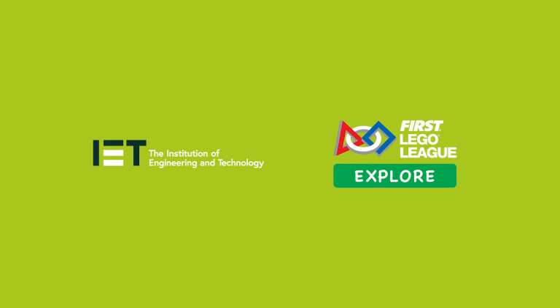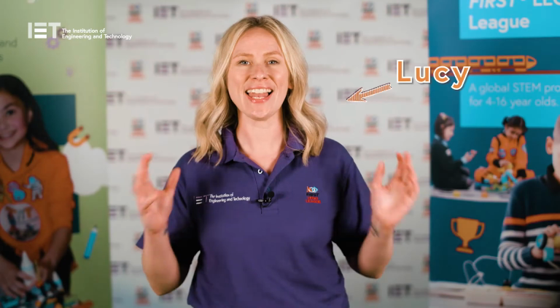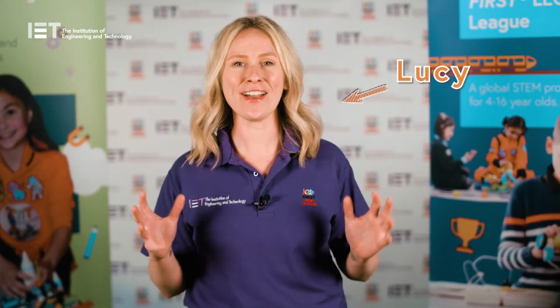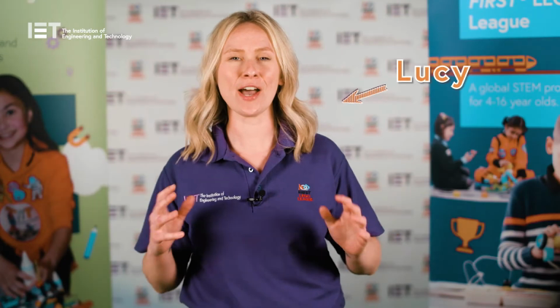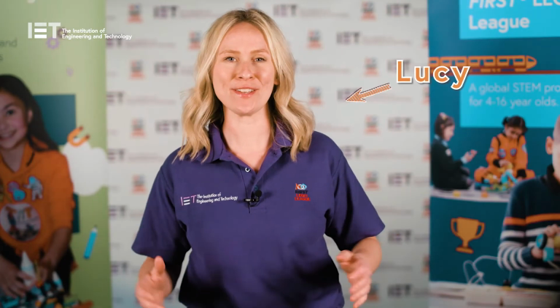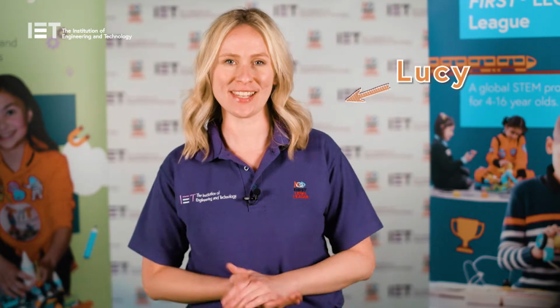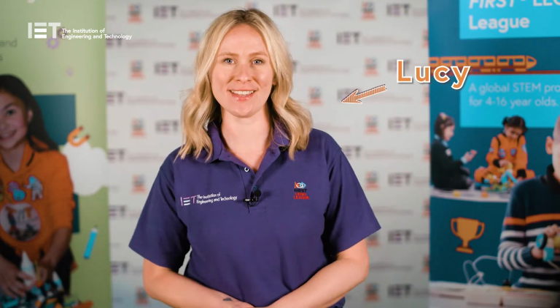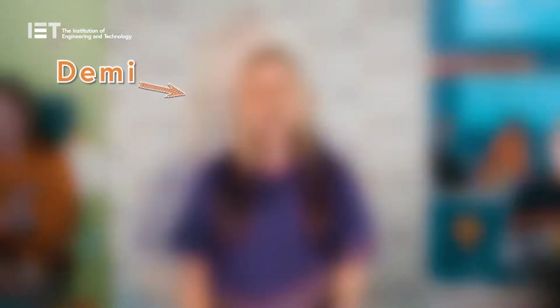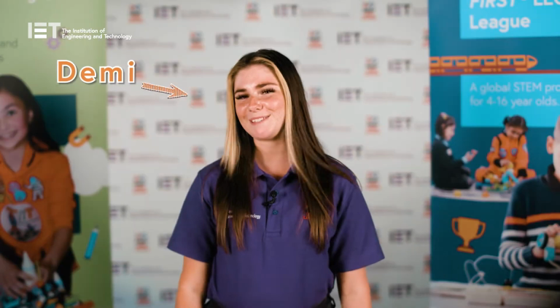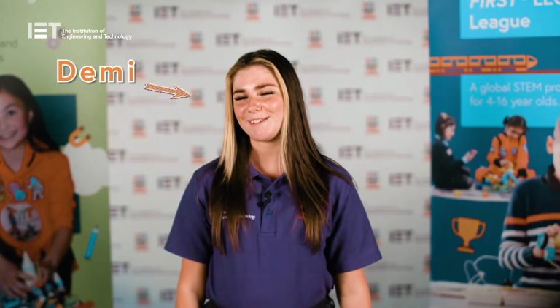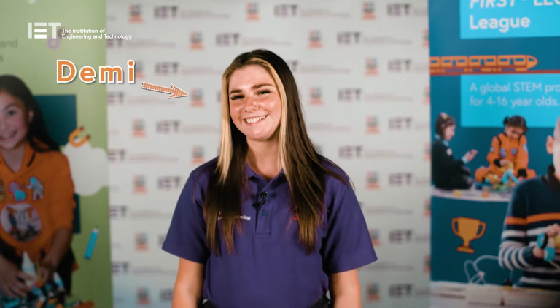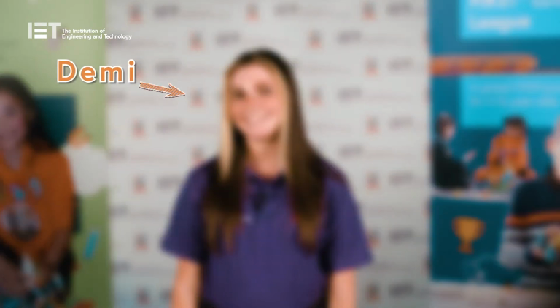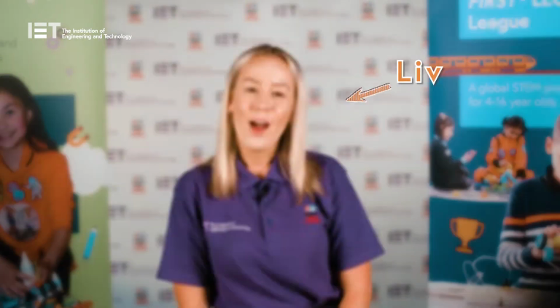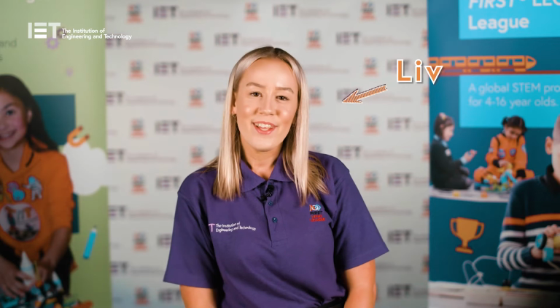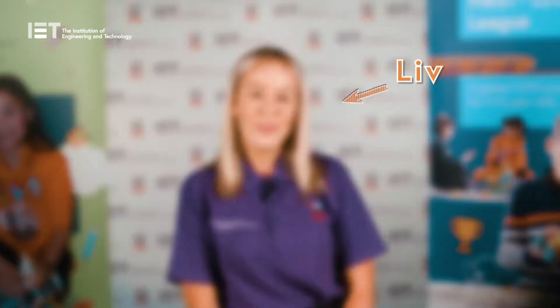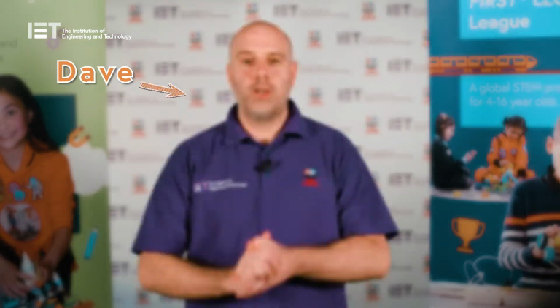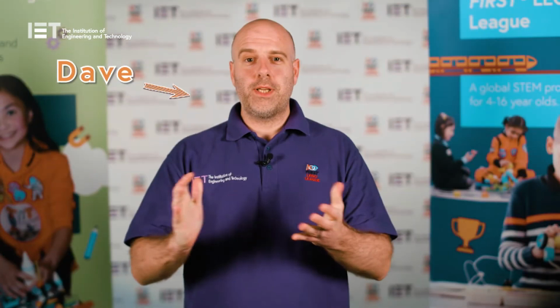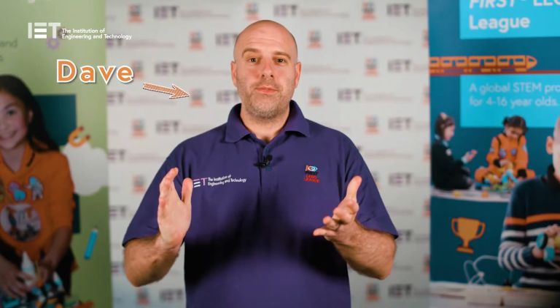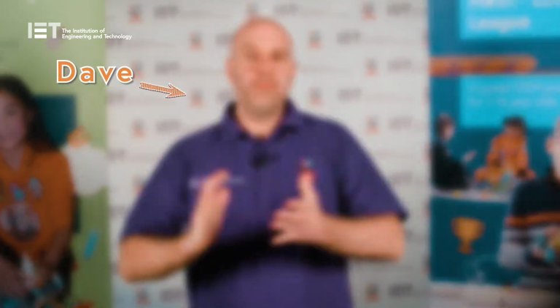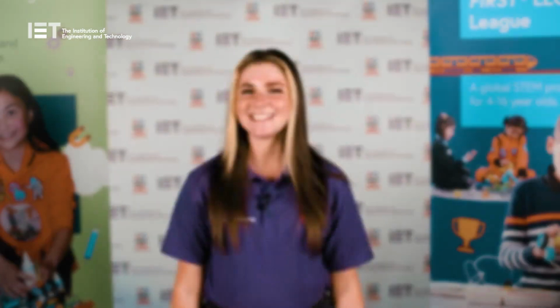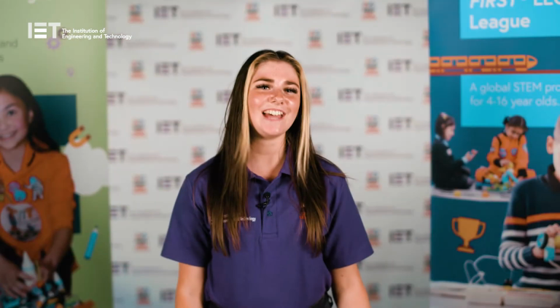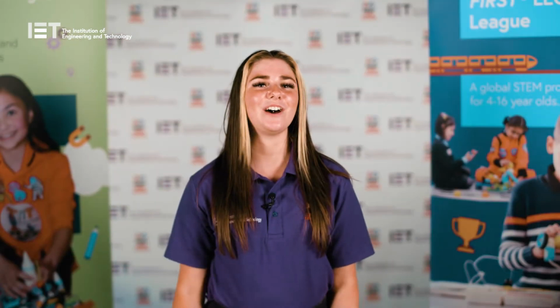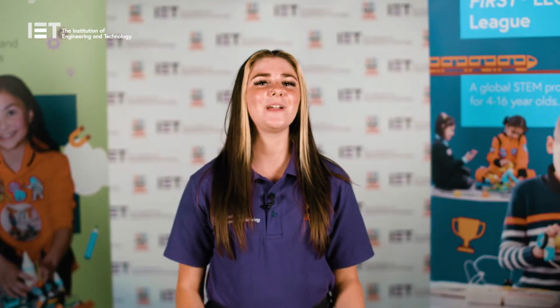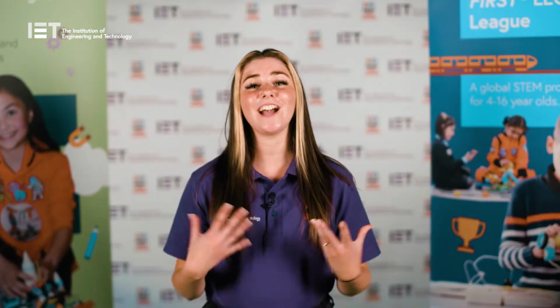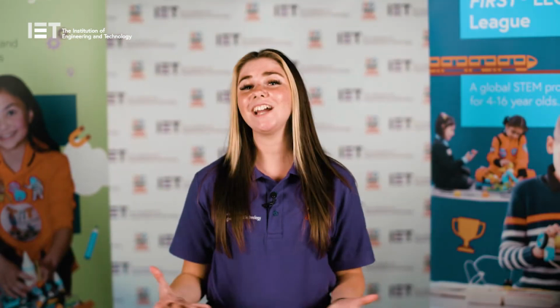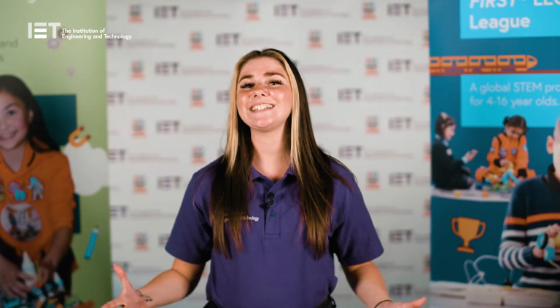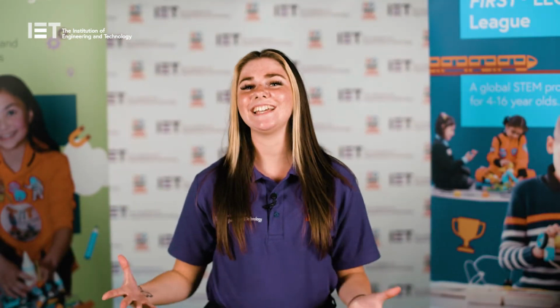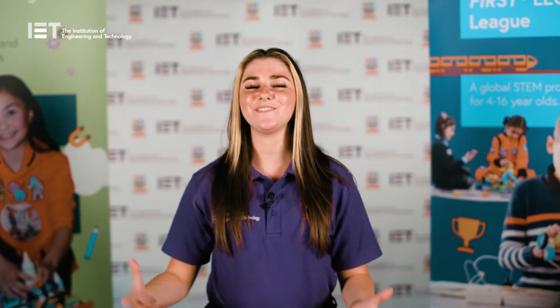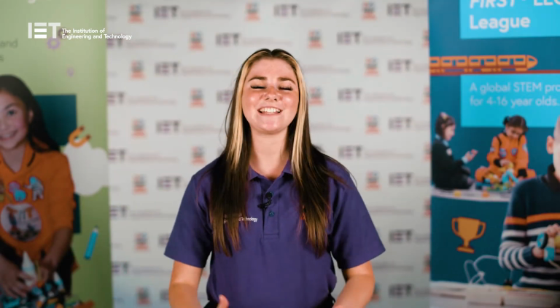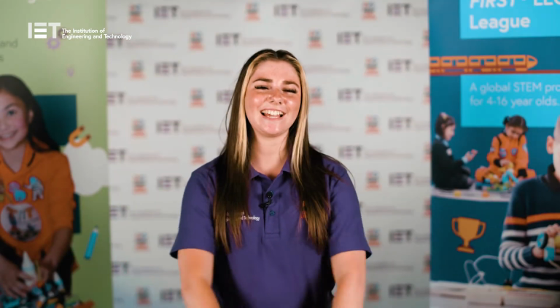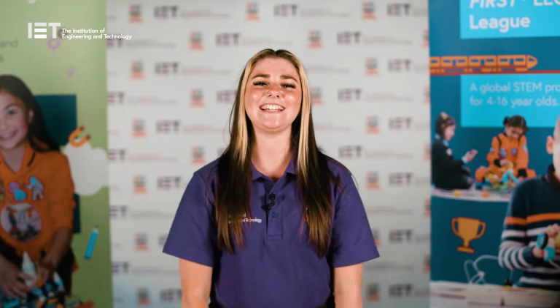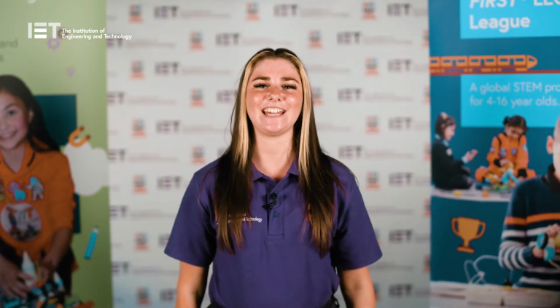Hello, I'm Lucy. I'm Demi. I'm Liv. I'm Dave. And together we are the IET First Lego League team.